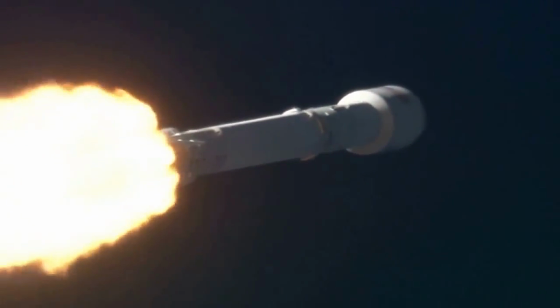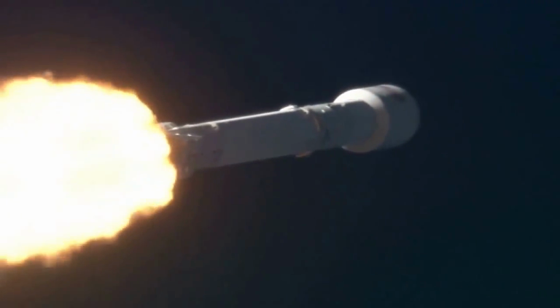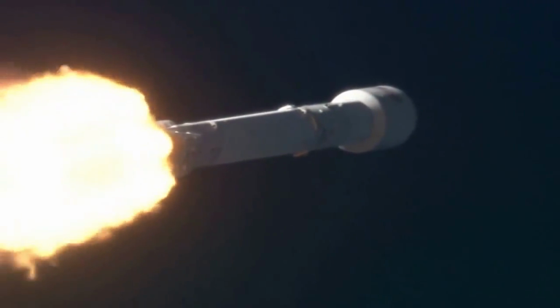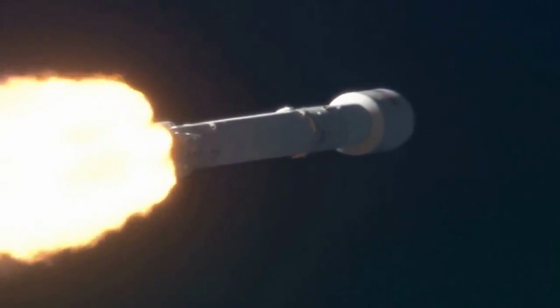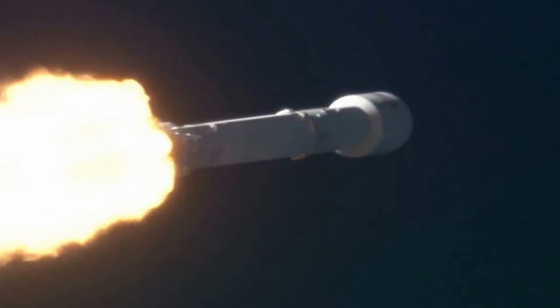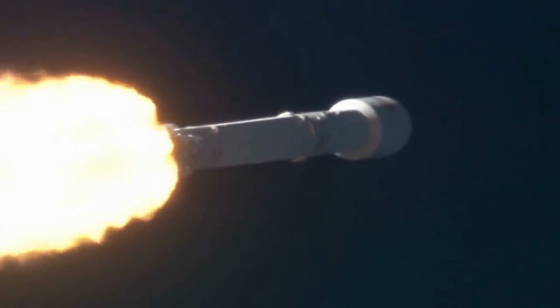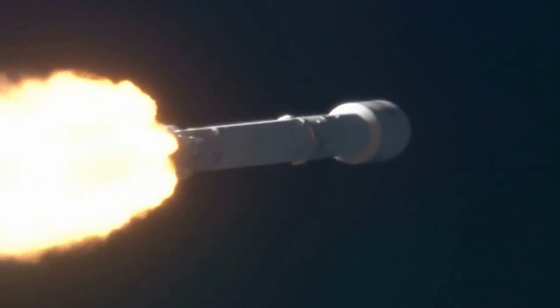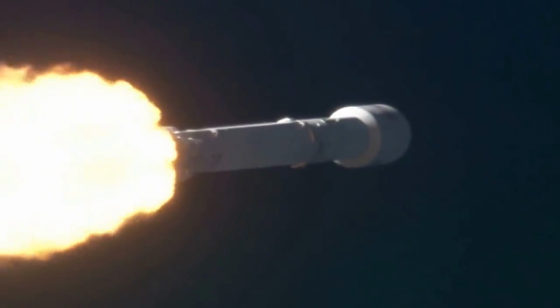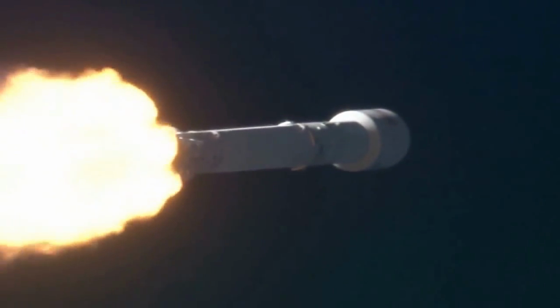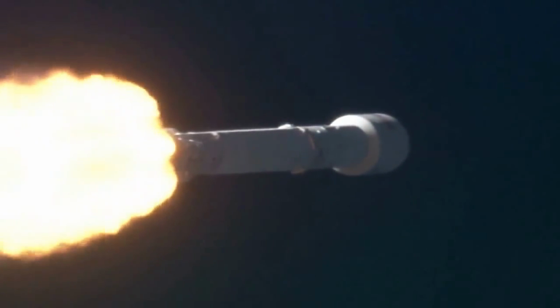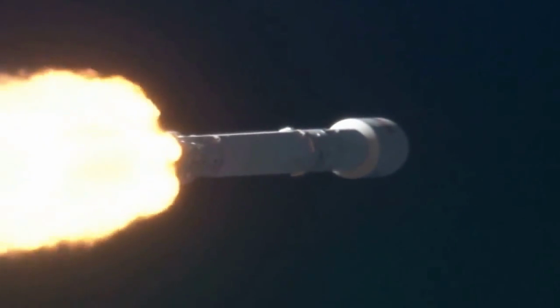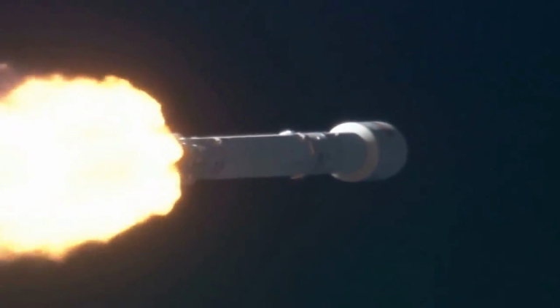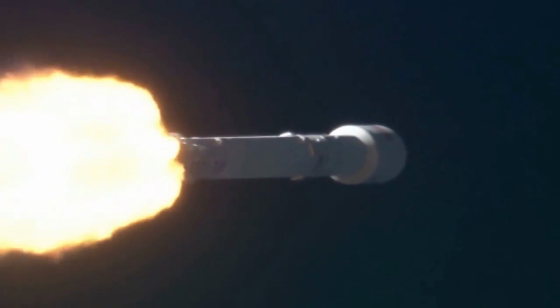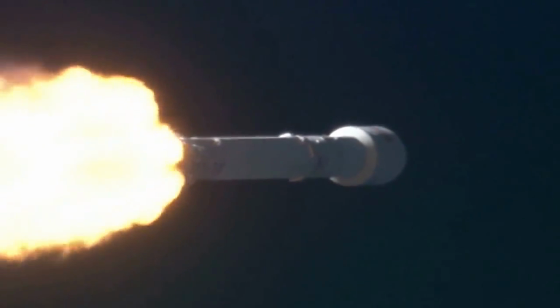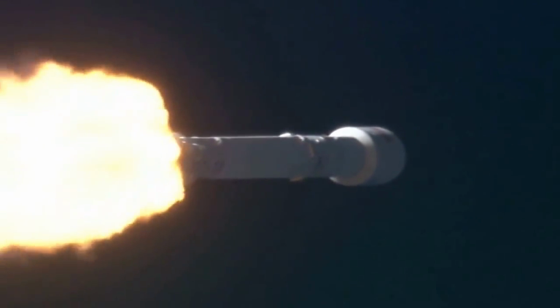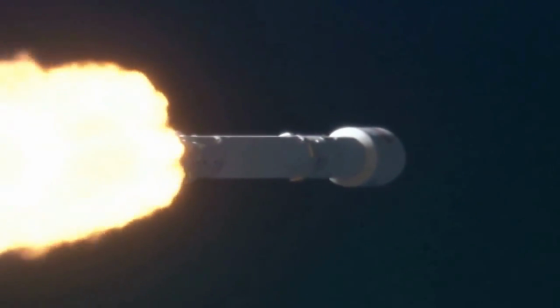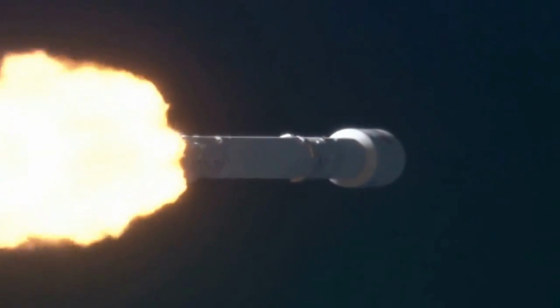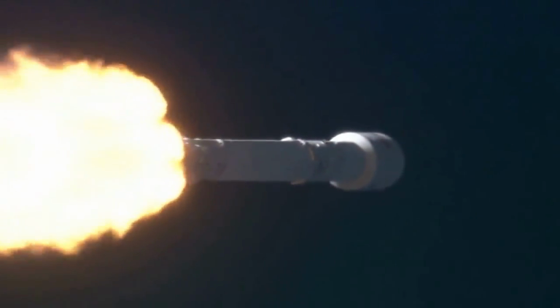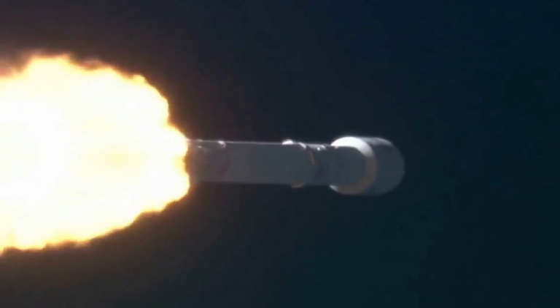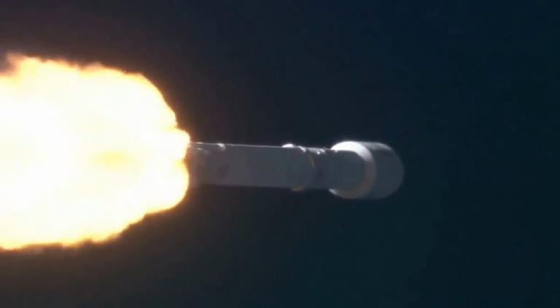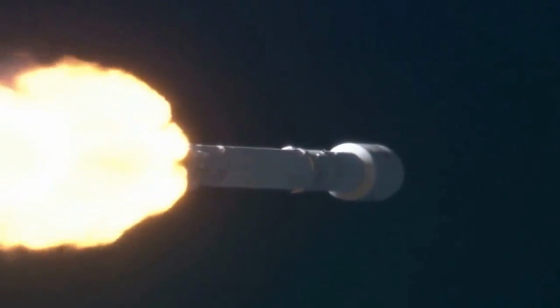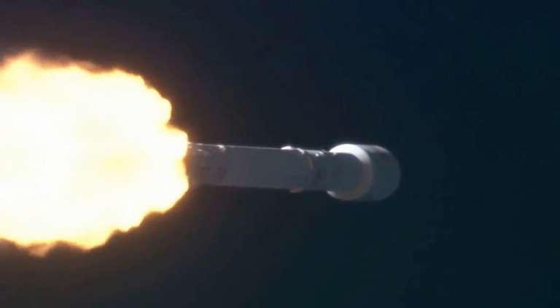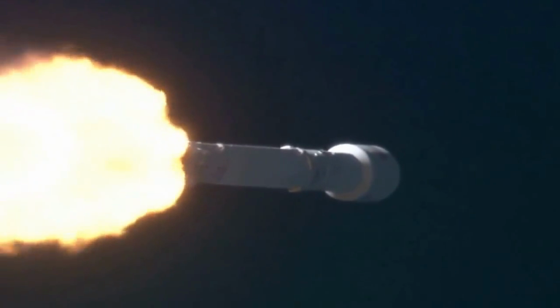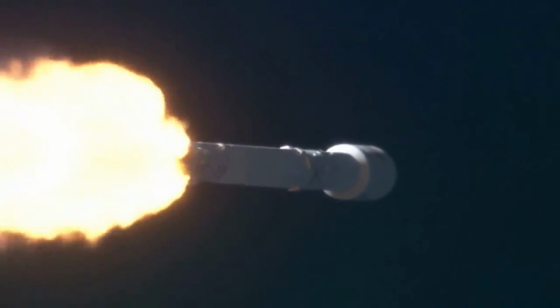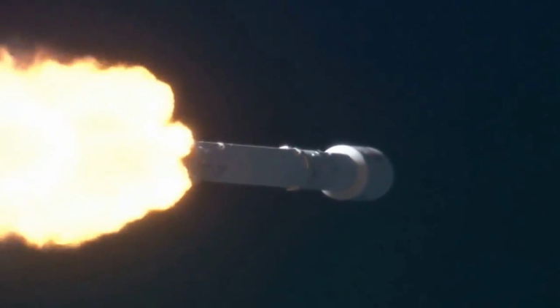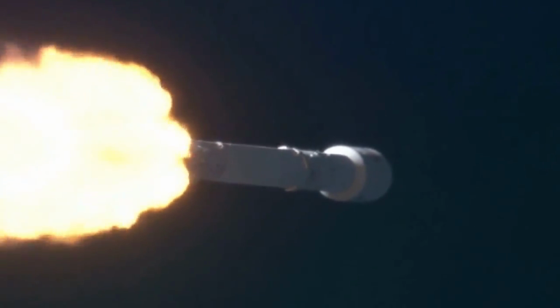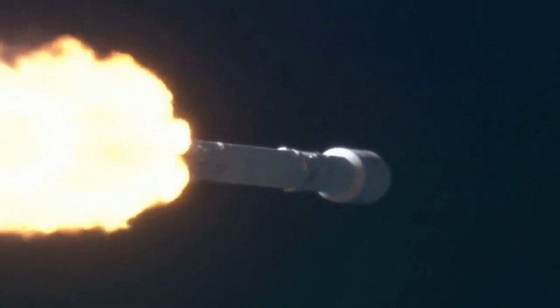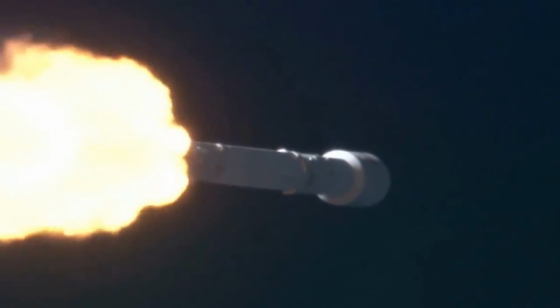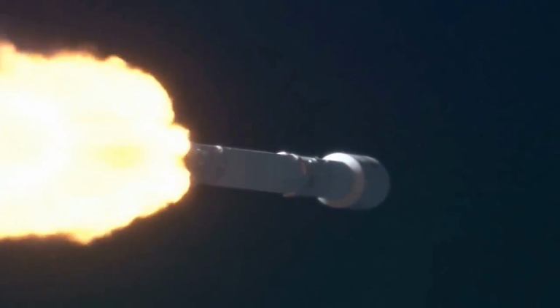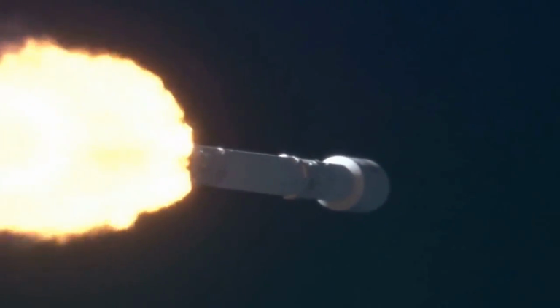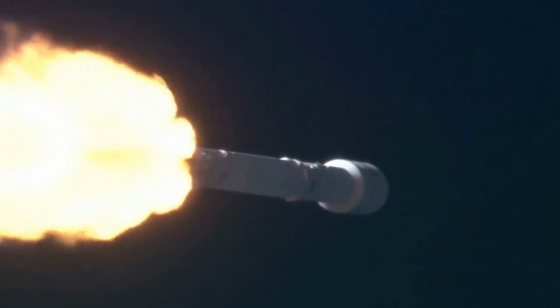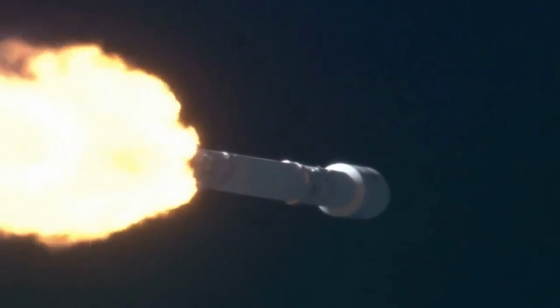First stage propulsion is still nominal. Everything go. Power and tolerance remain nominal. Falcon and Discover passing through max Q.